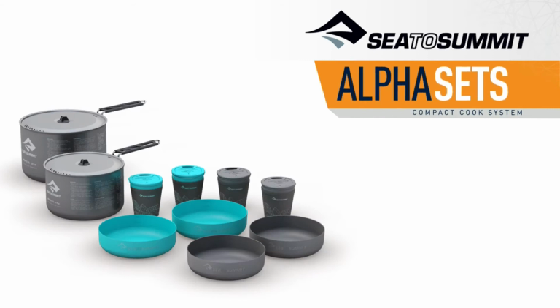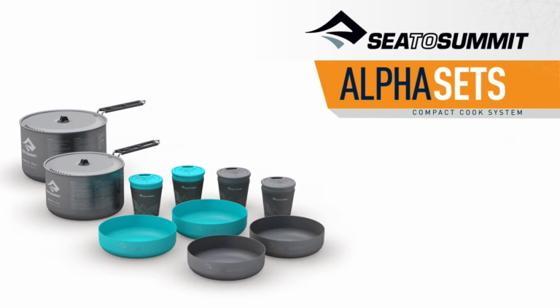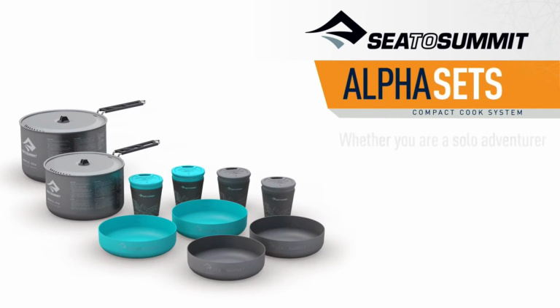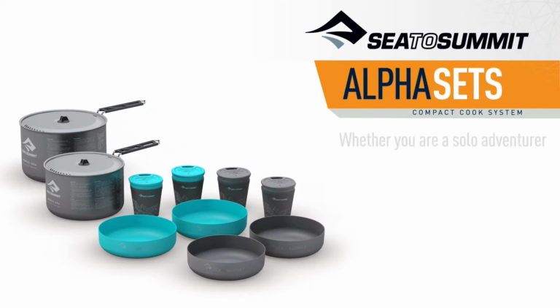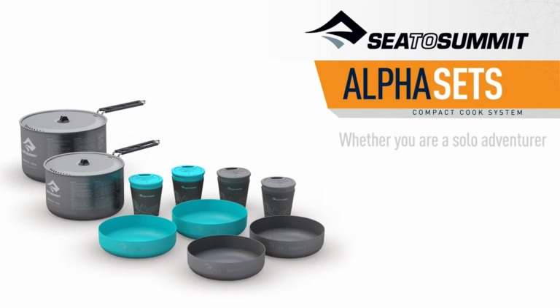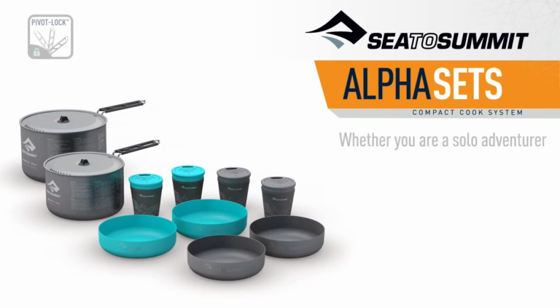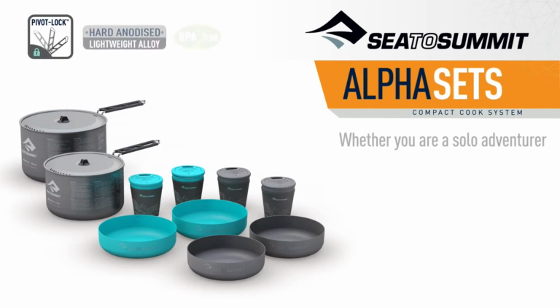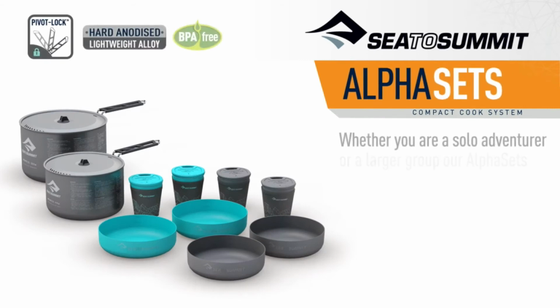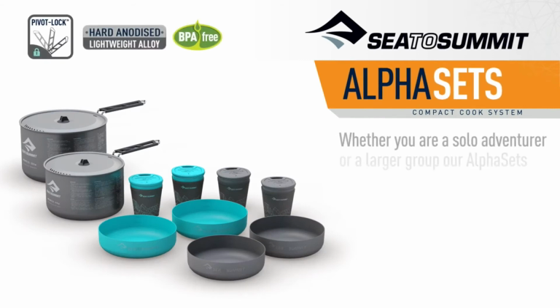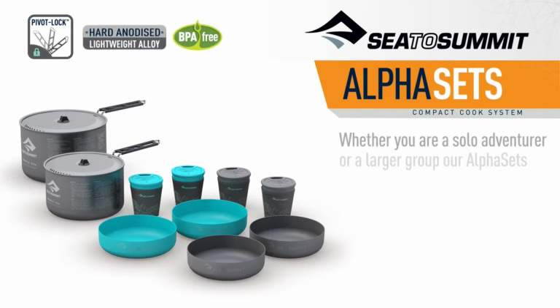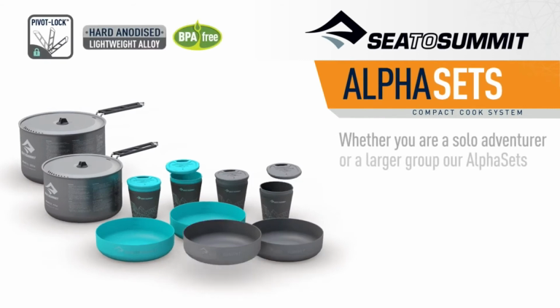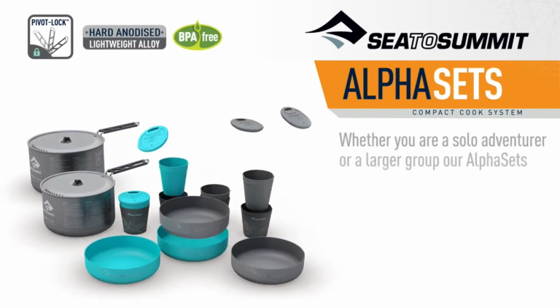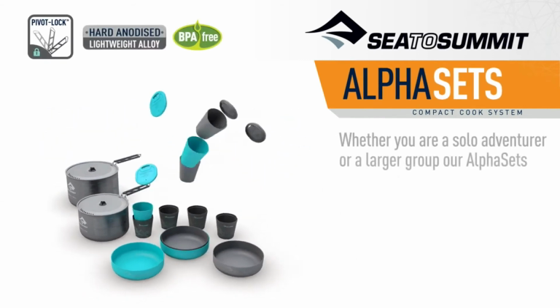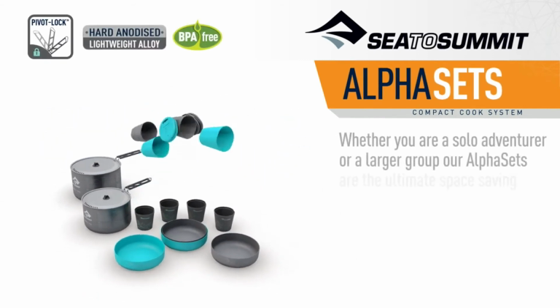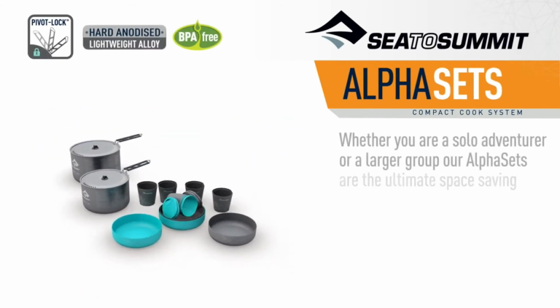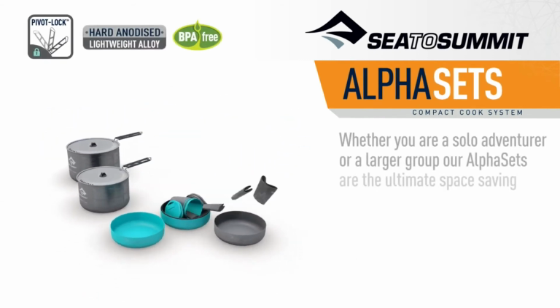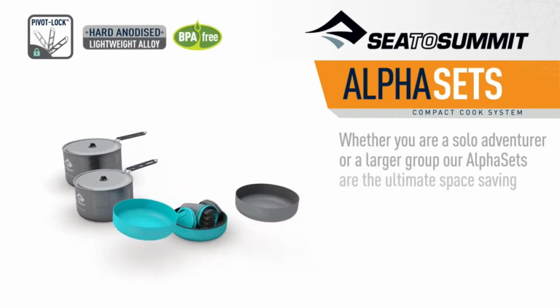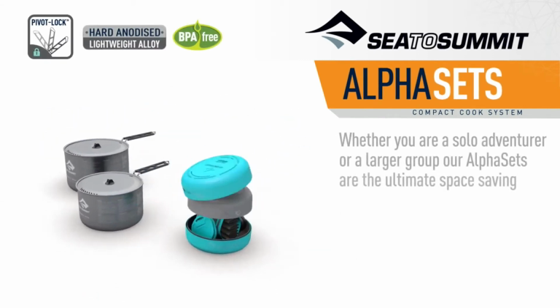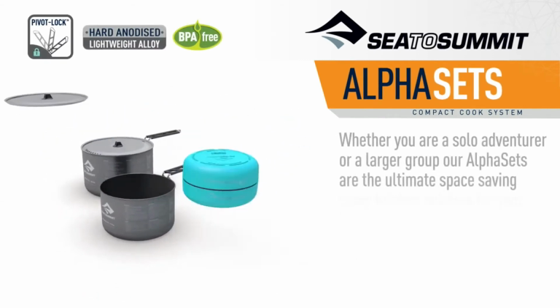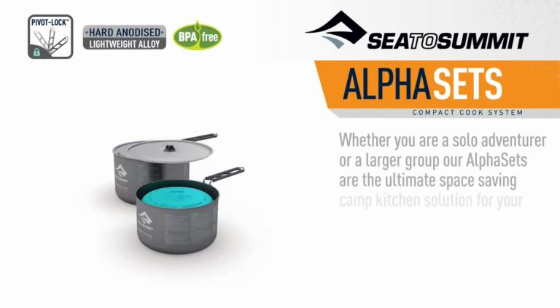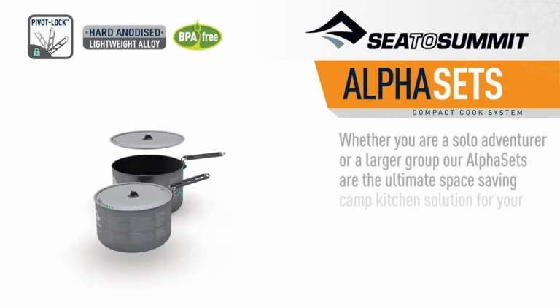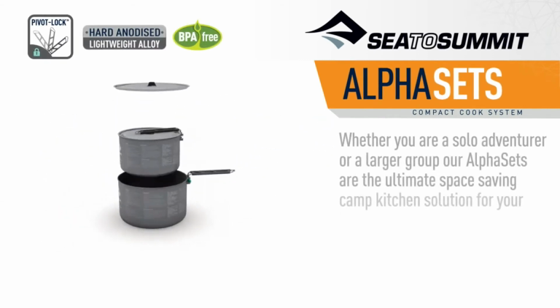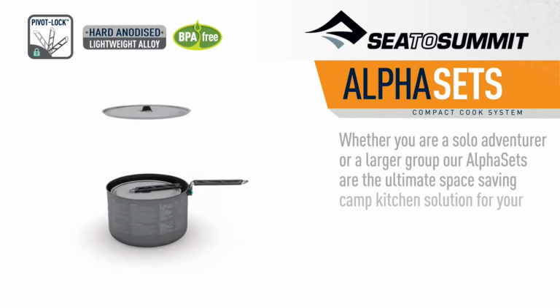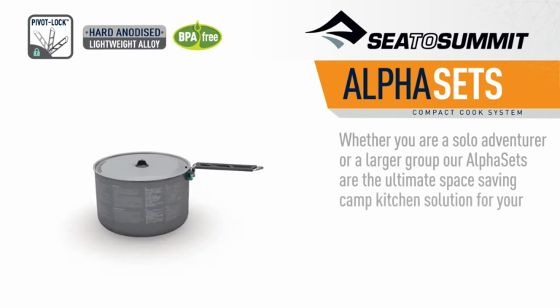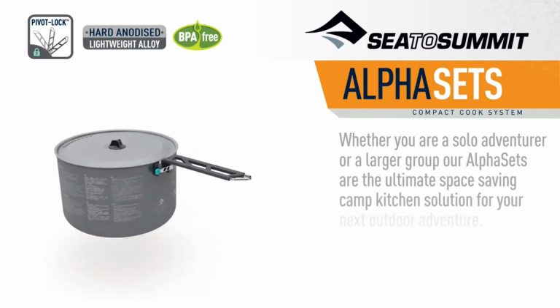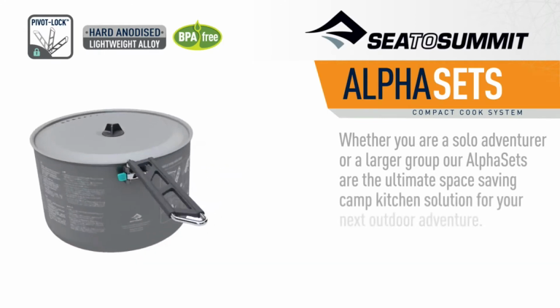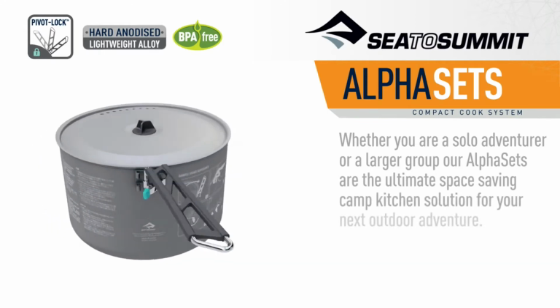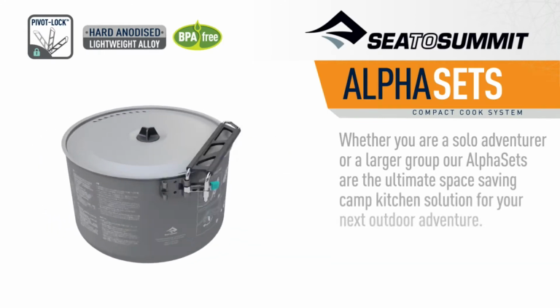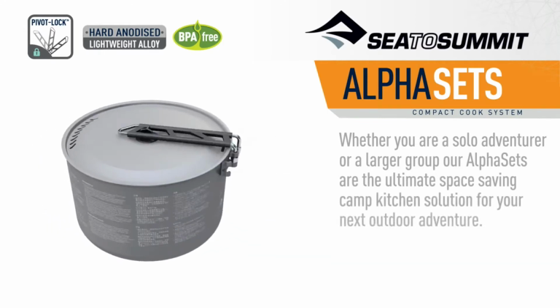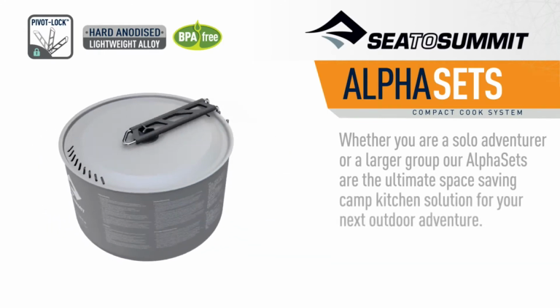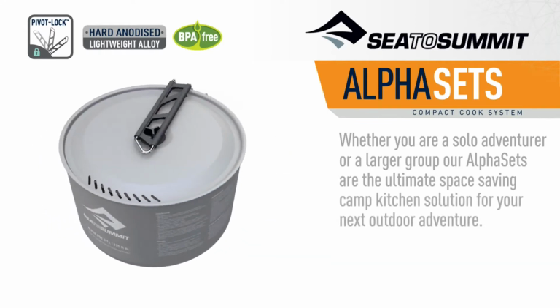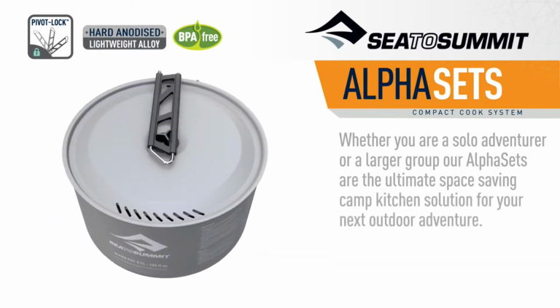Whether you're a solo adventurer or part of a larger group, our Alpha Sets are the ultimate space-saving camp kitchen solution for your next outdoor adventure.